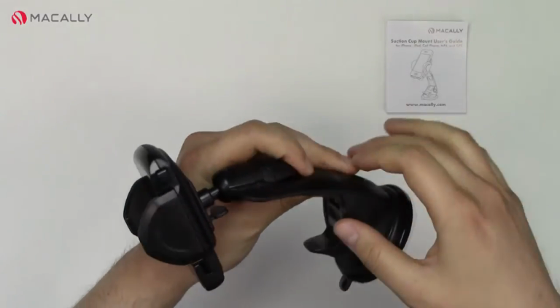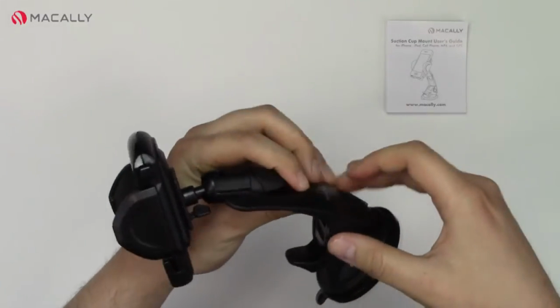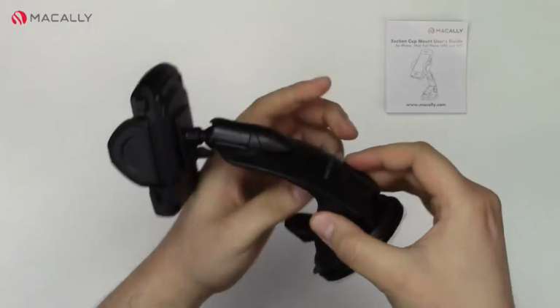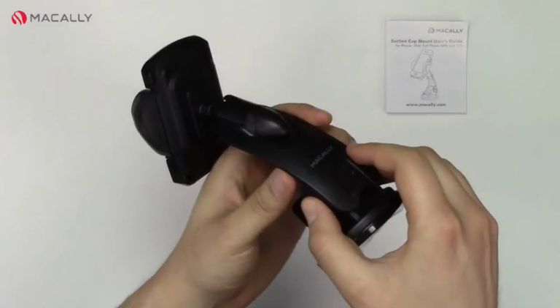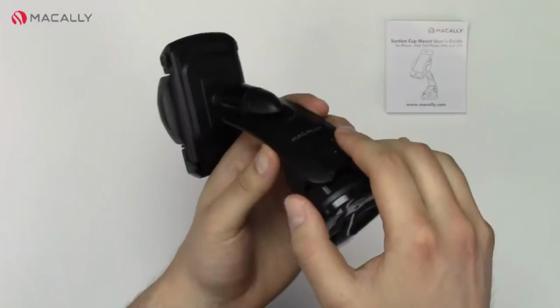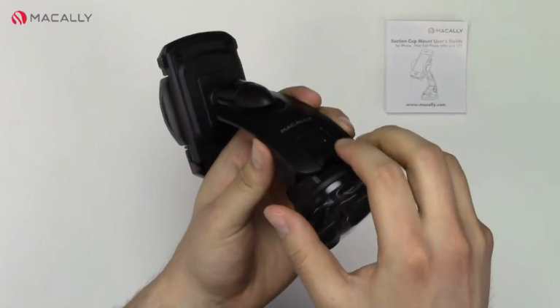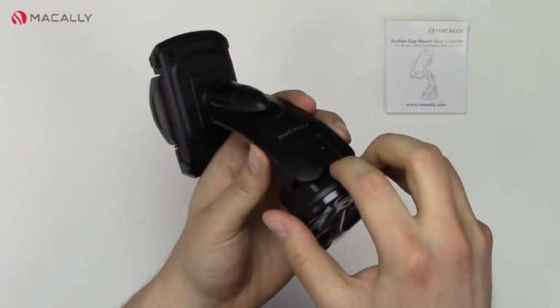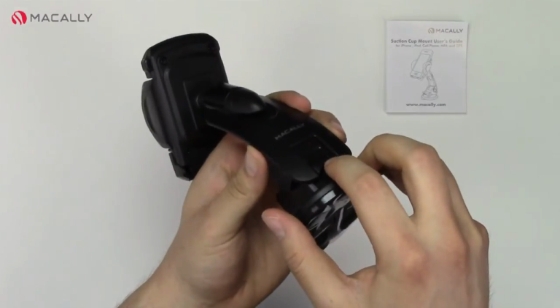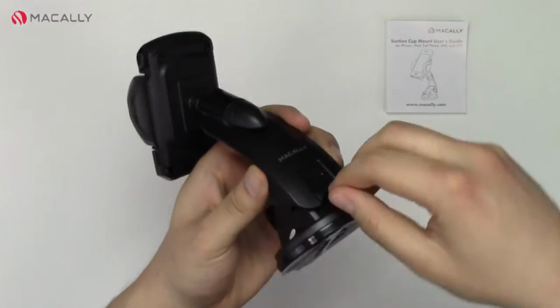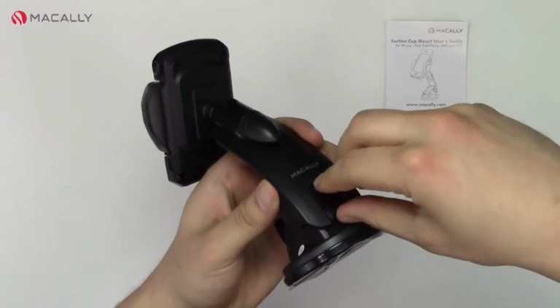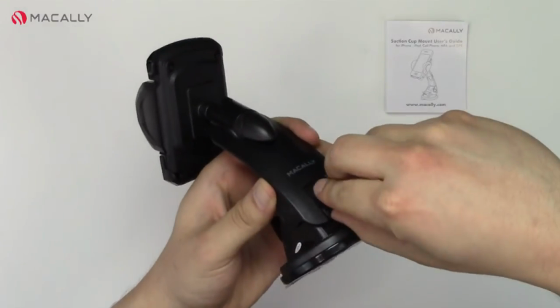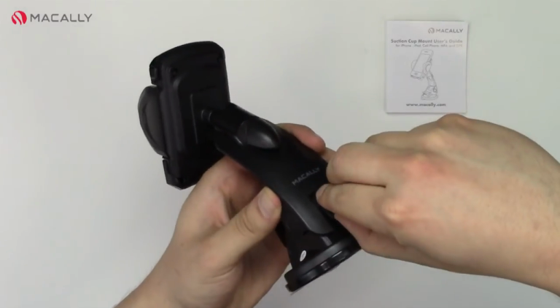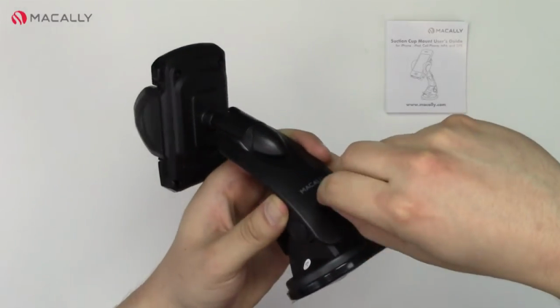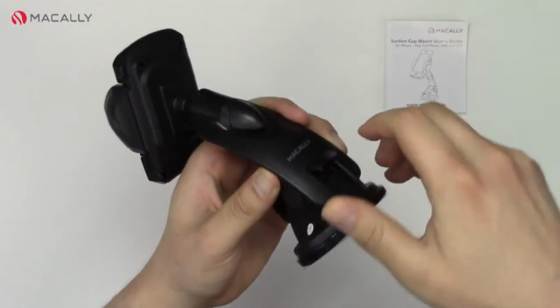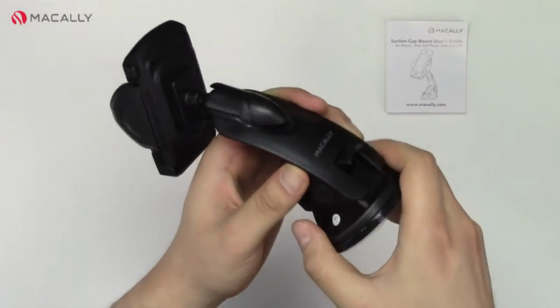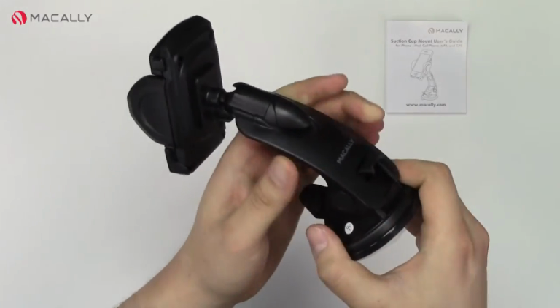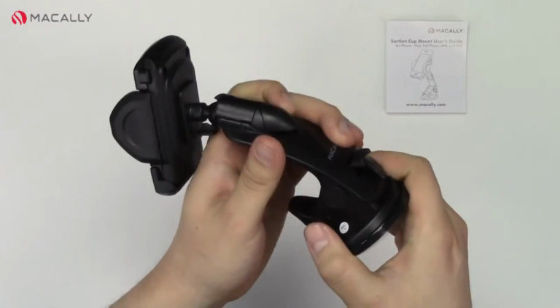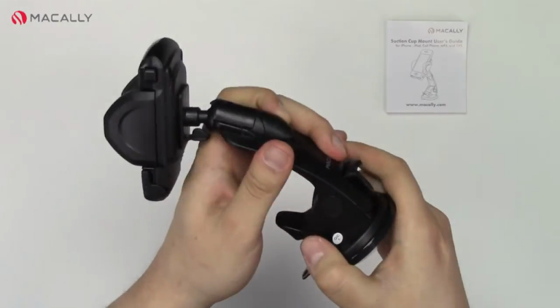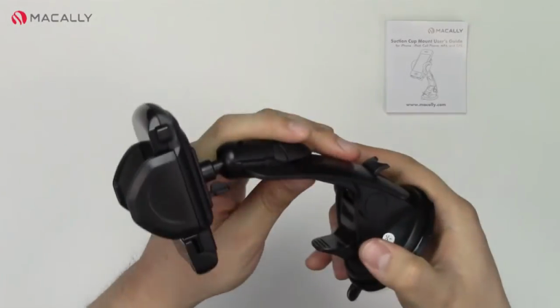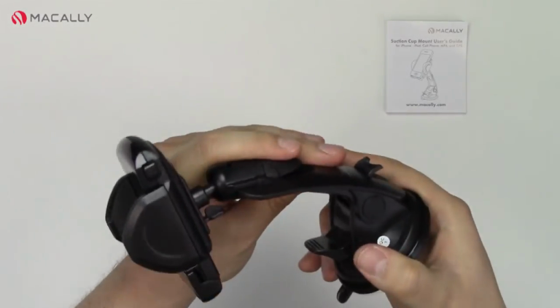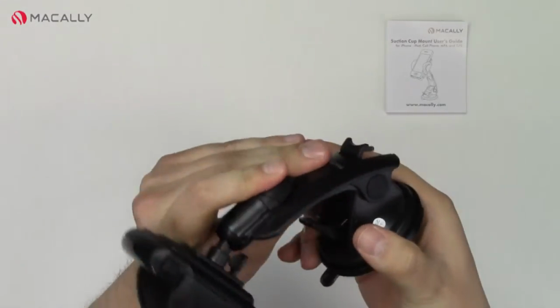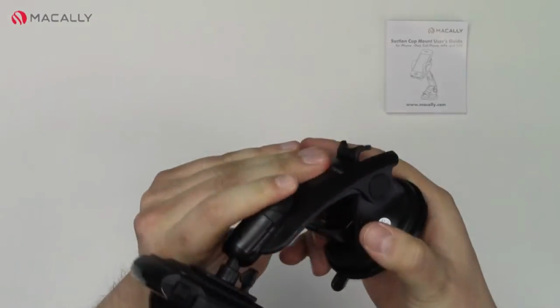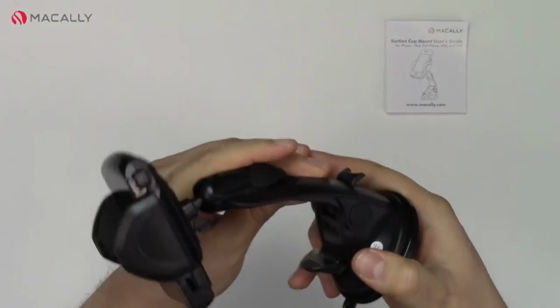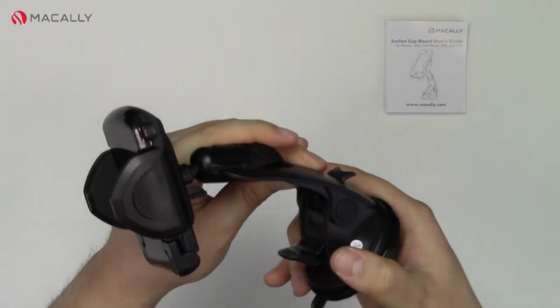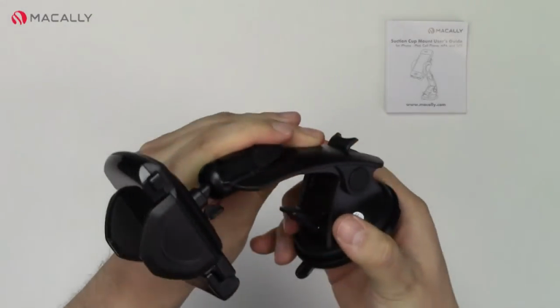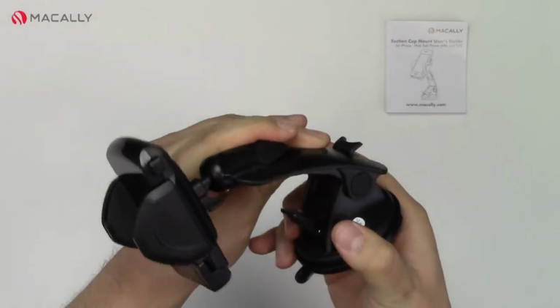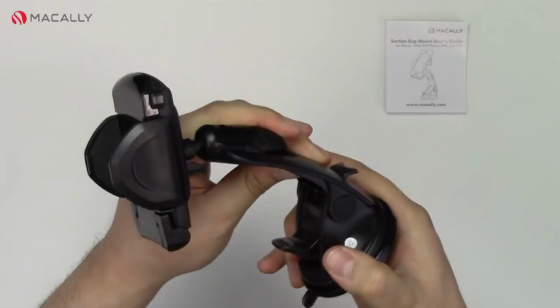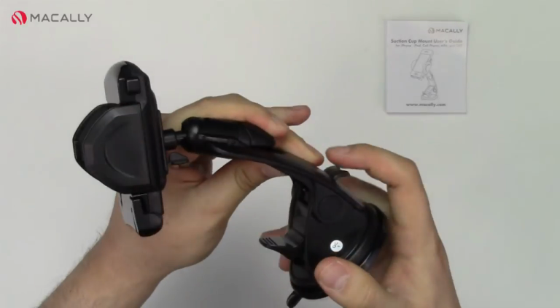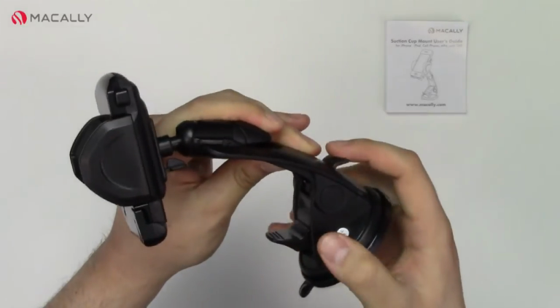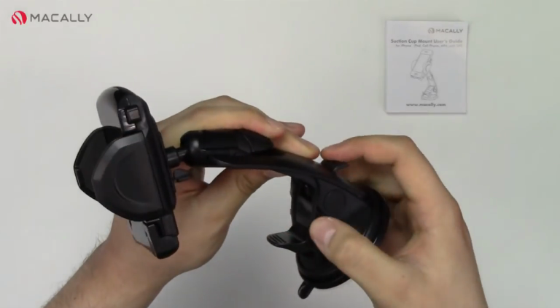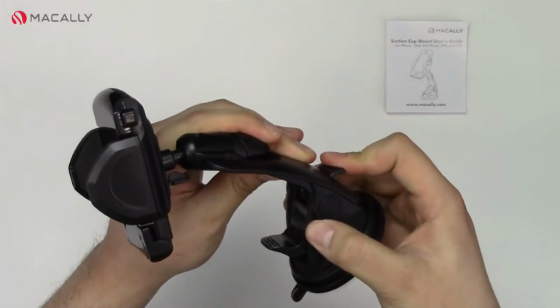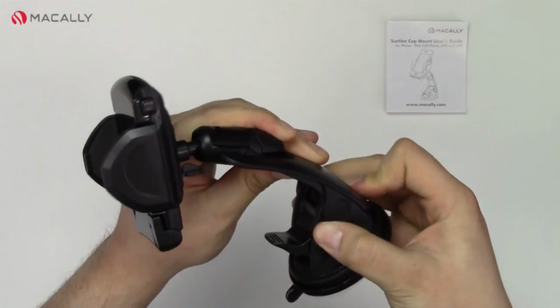We have another release lever right here. You pull it up to loosen it, and then you can adjust this up and down just like that. Then push it down to lock.